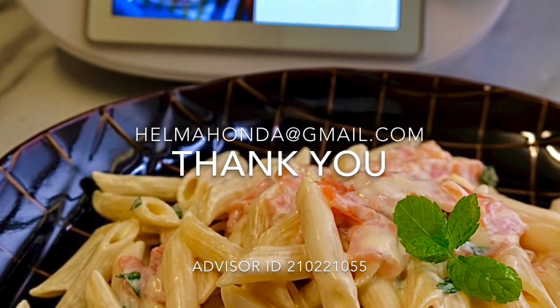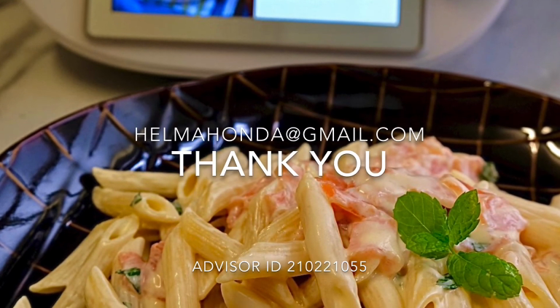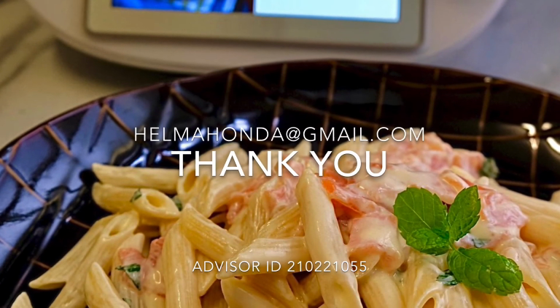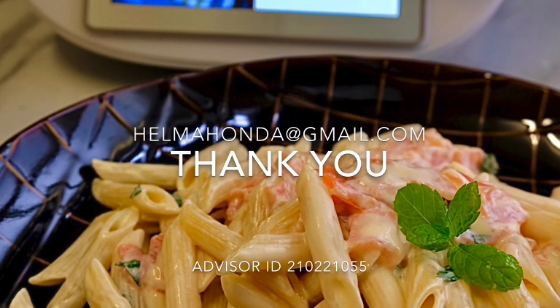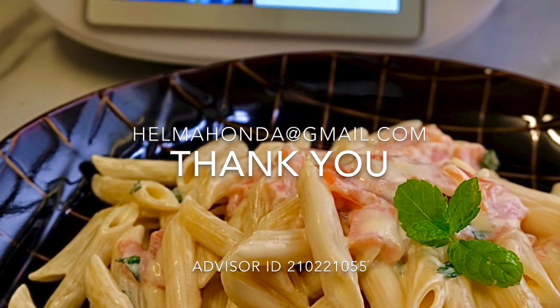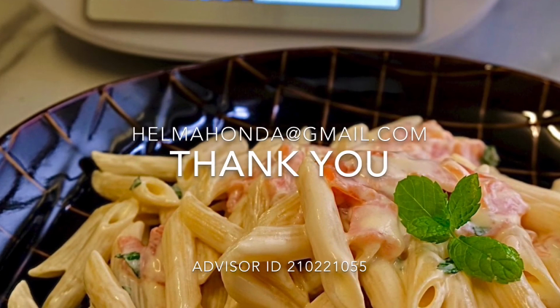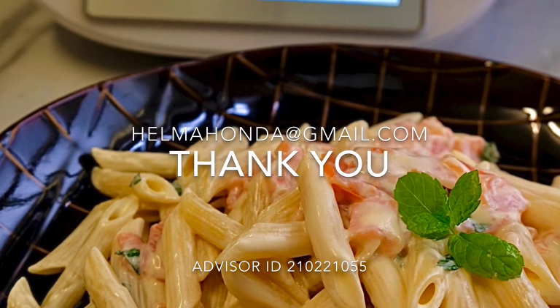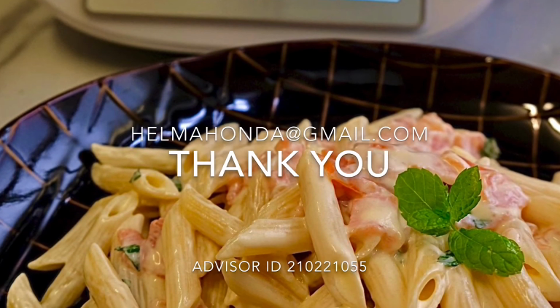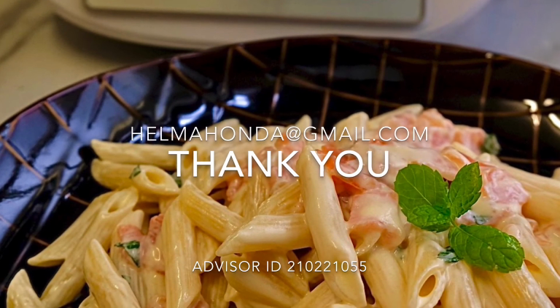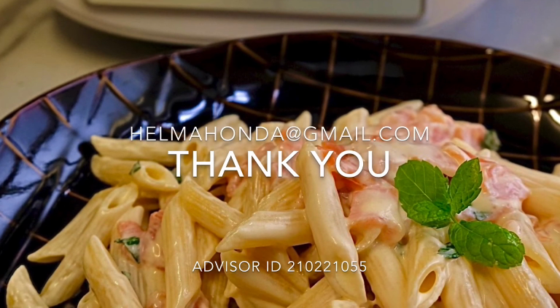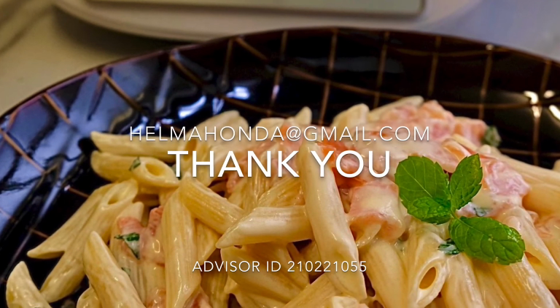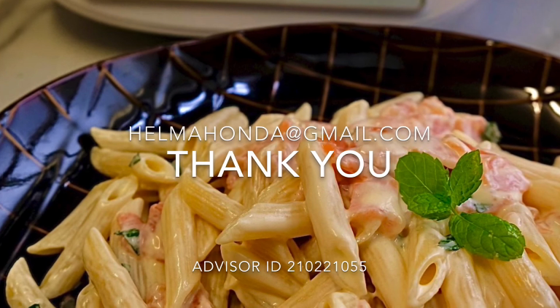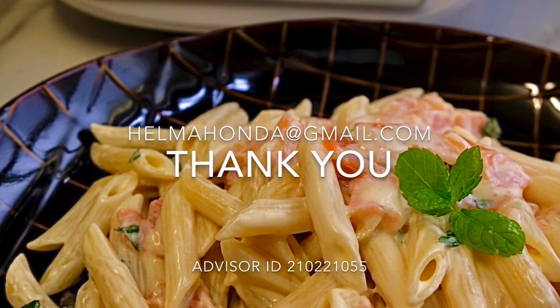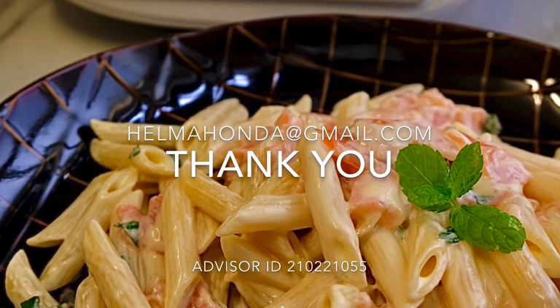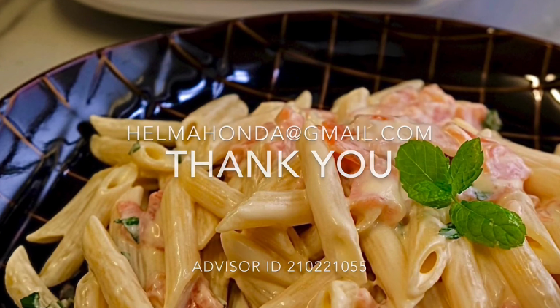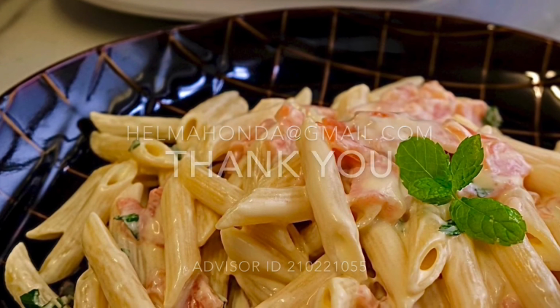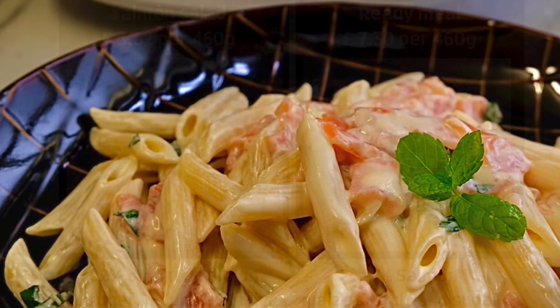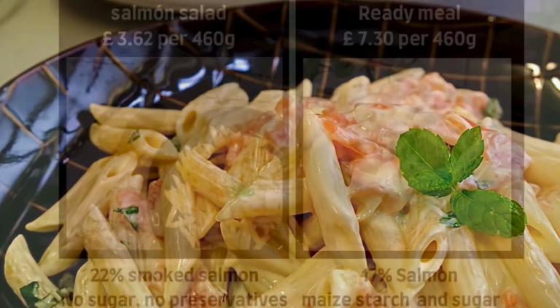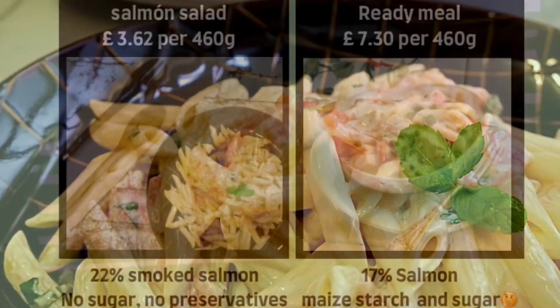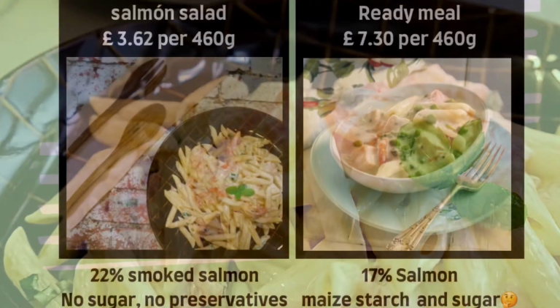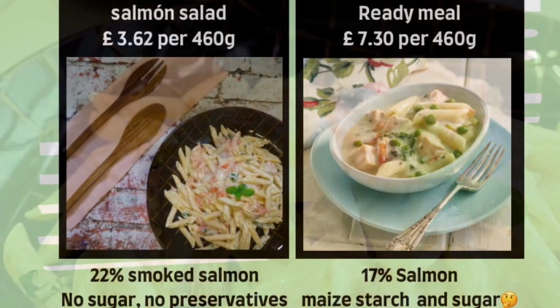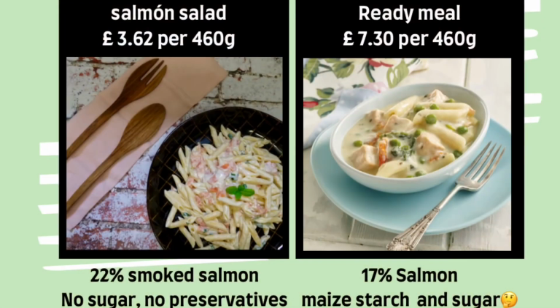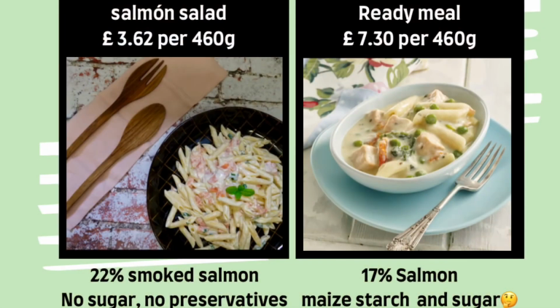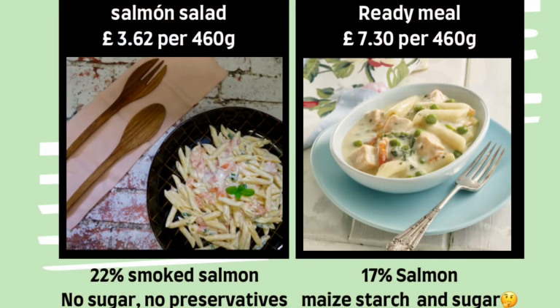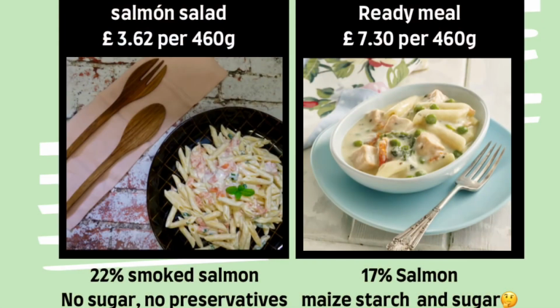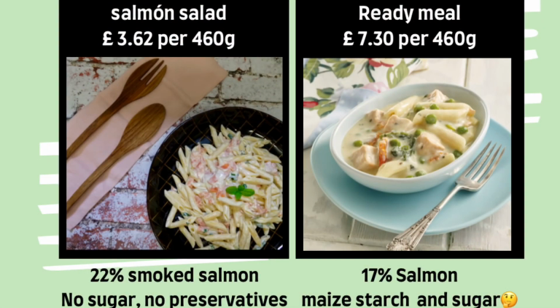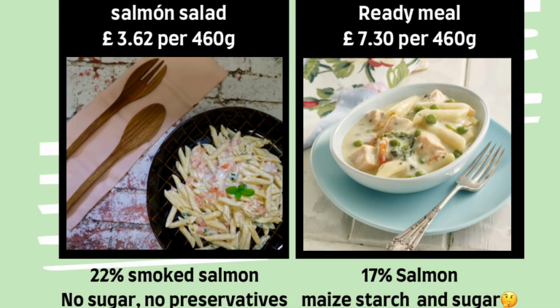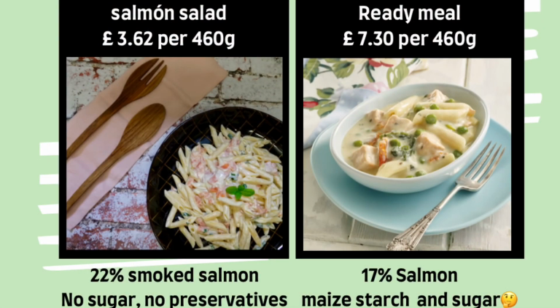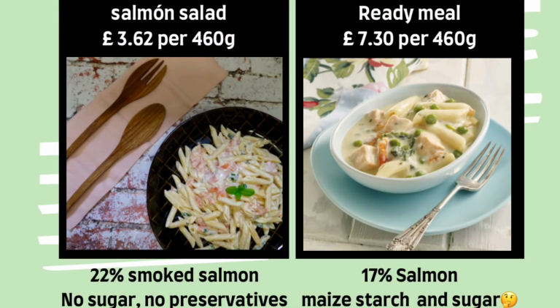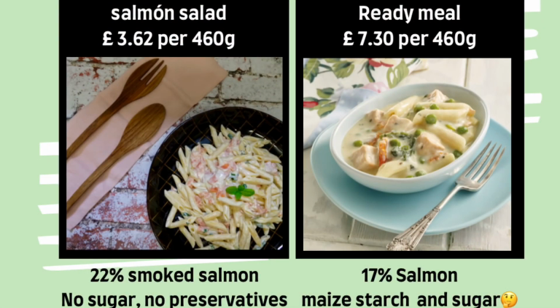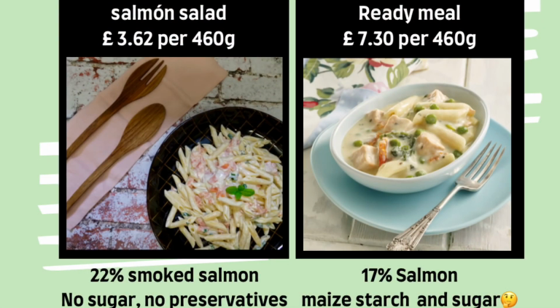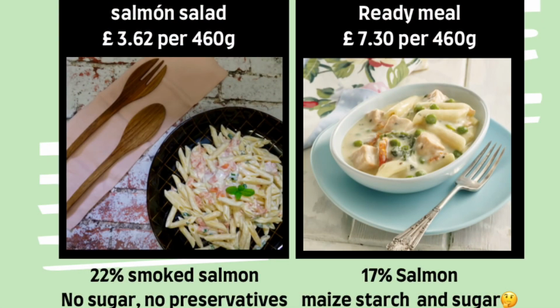Just remember you can always save money when you cook yourself. Look at this chart.